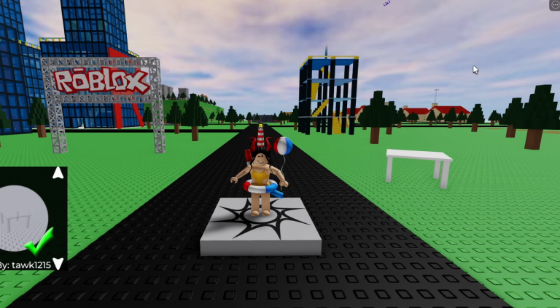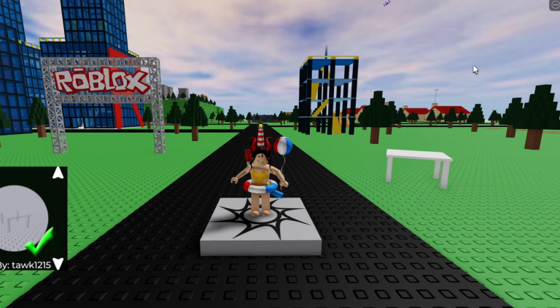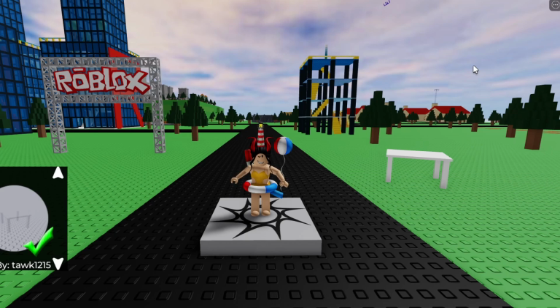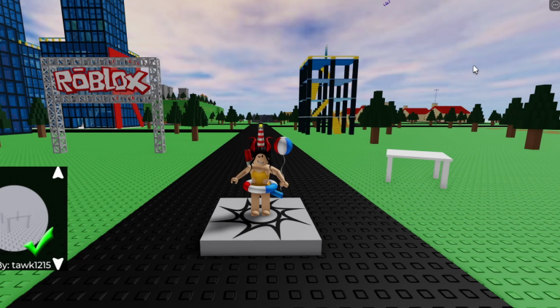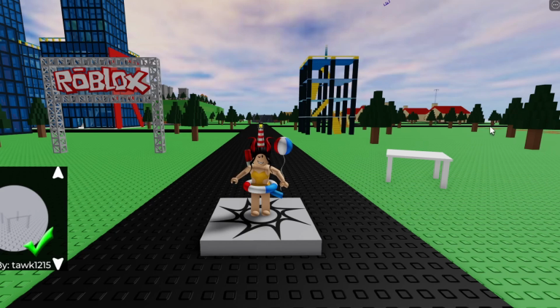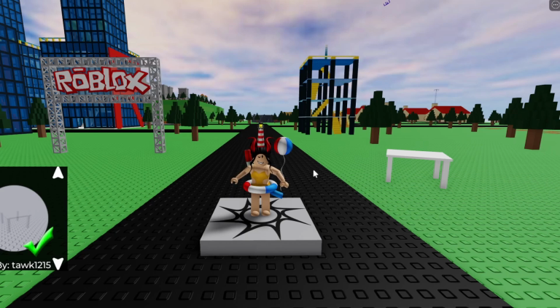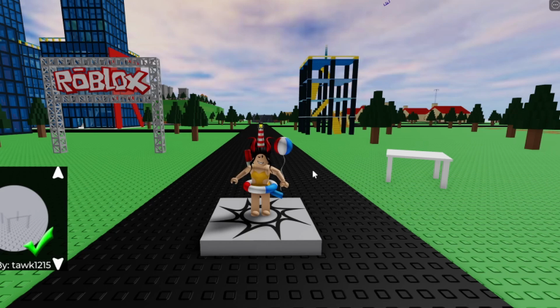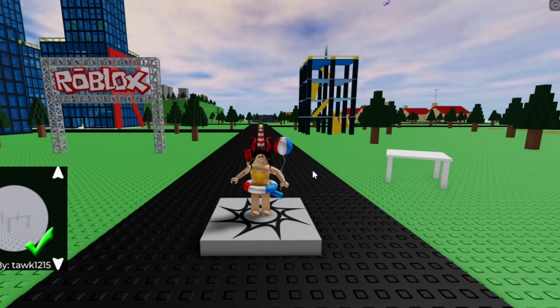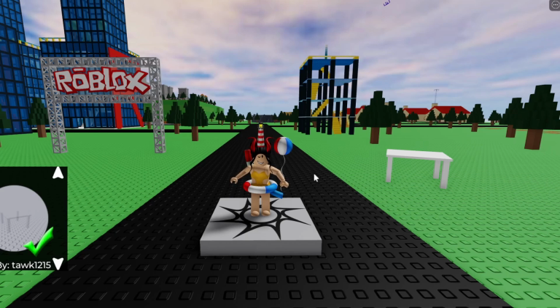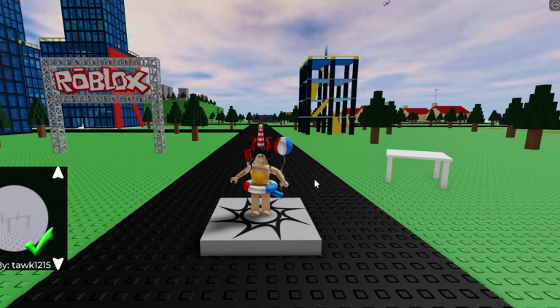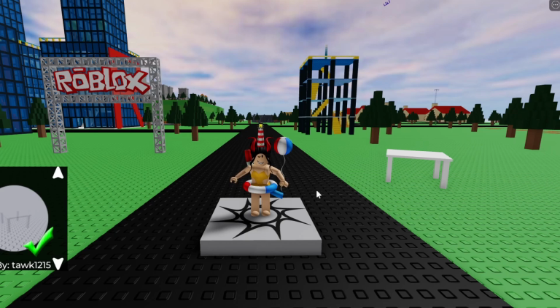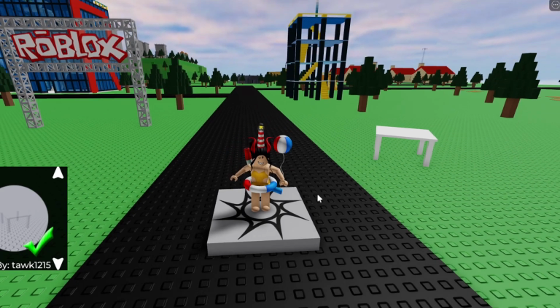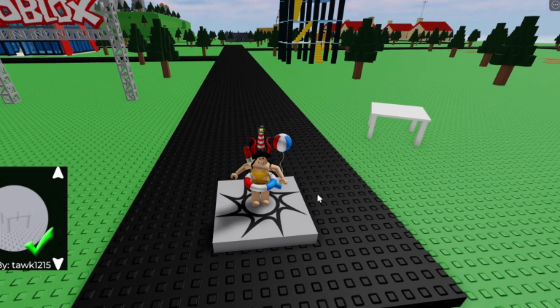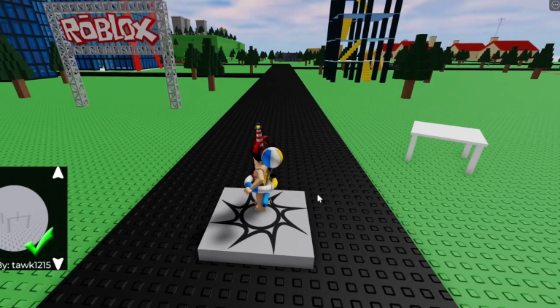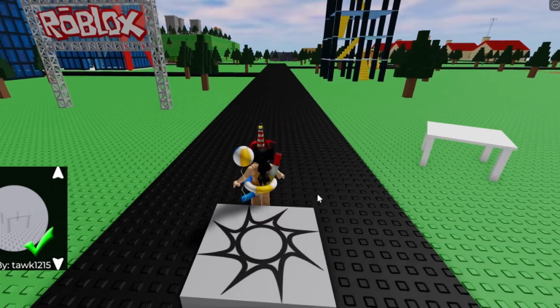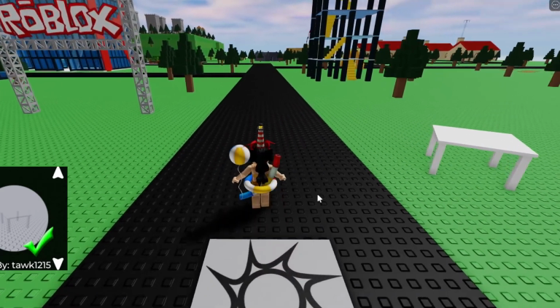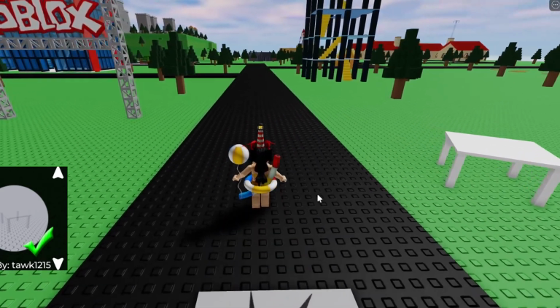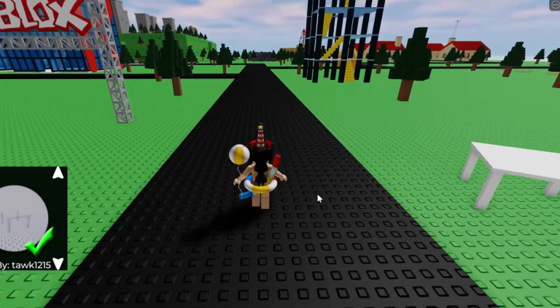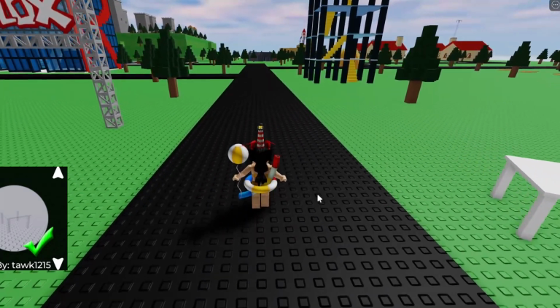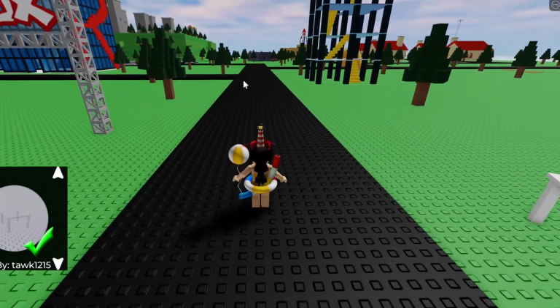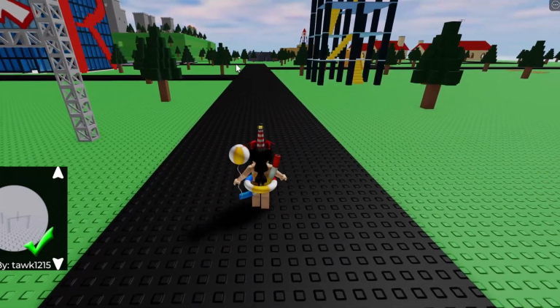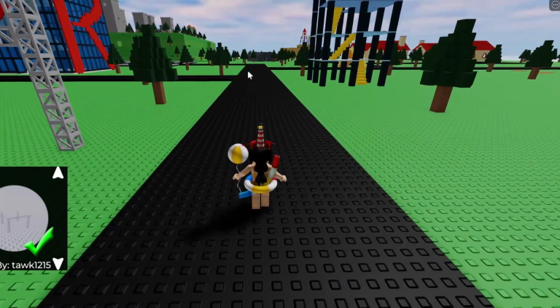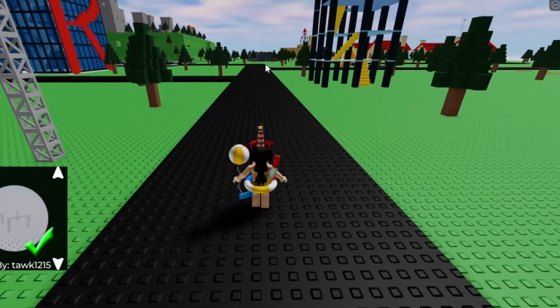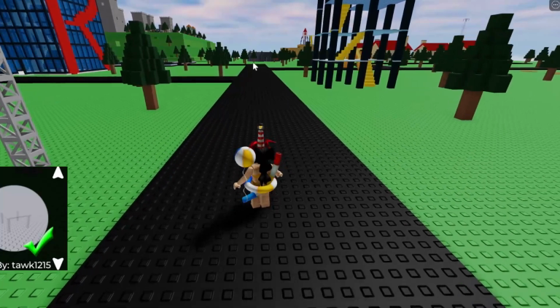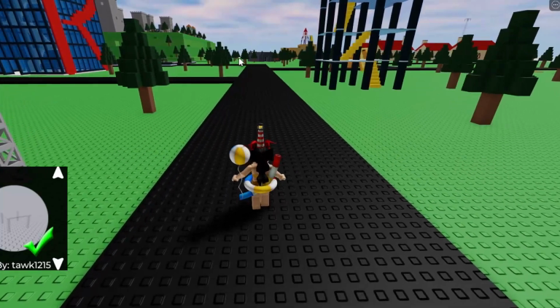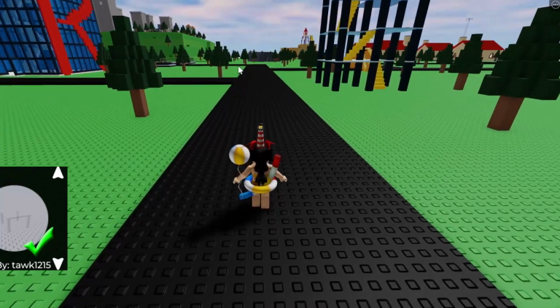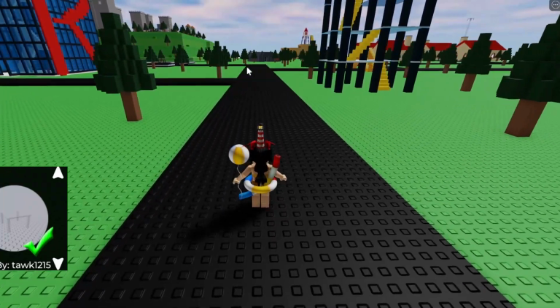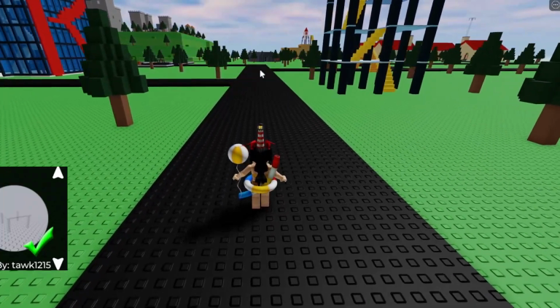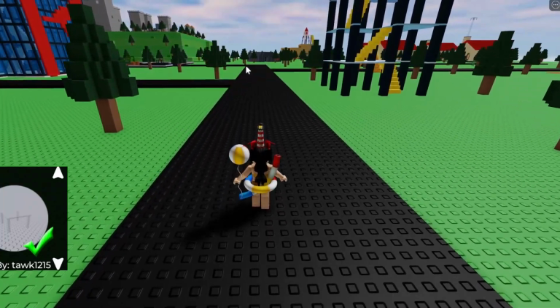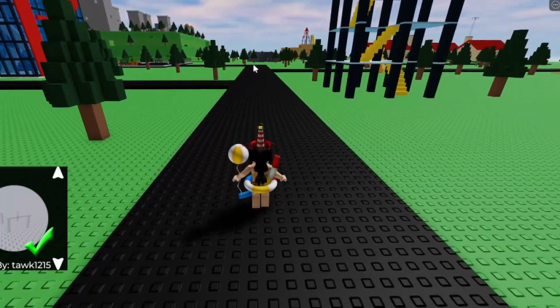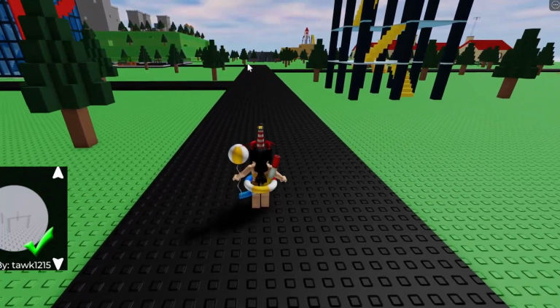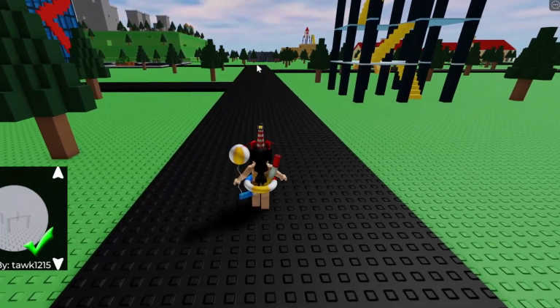In order to get the ghost table, from the spawn point right over here you want to keep walking down this main road right over here until you reach that left turn at the end of this road.